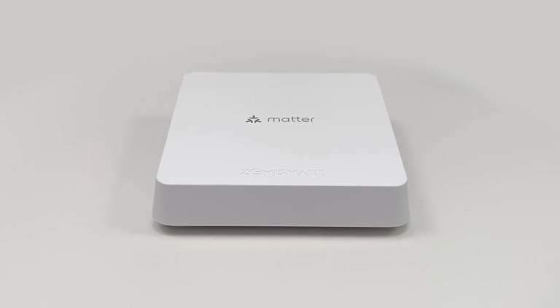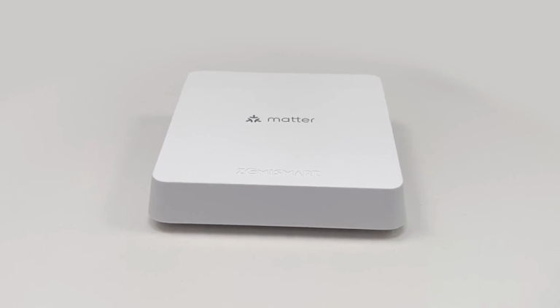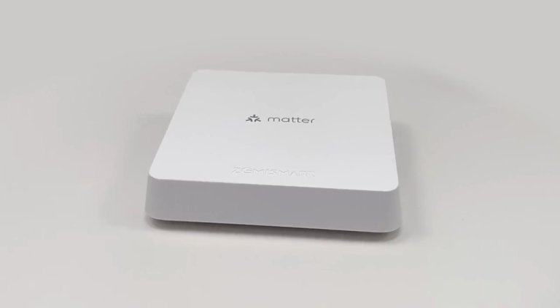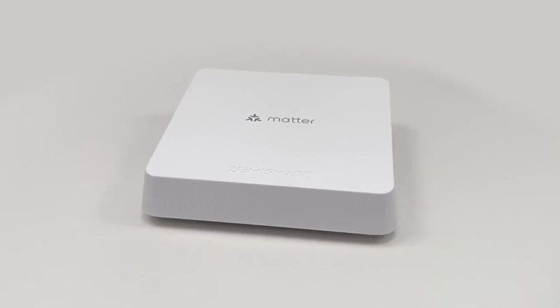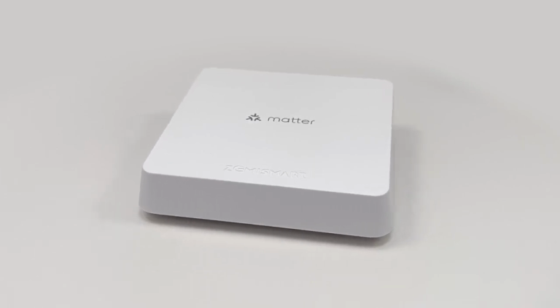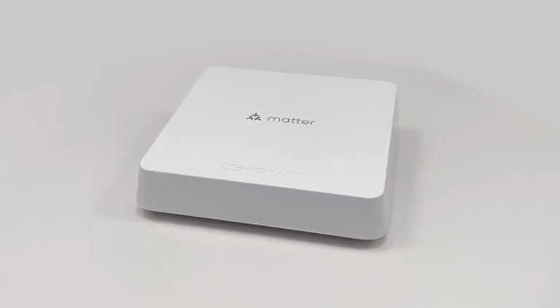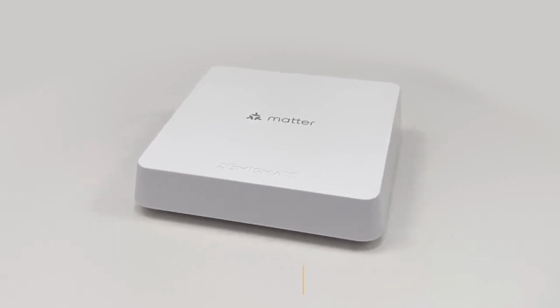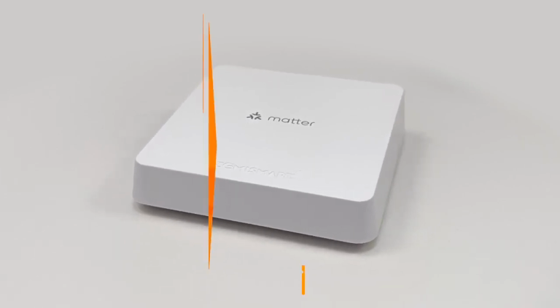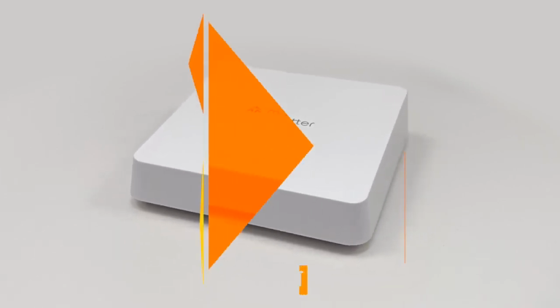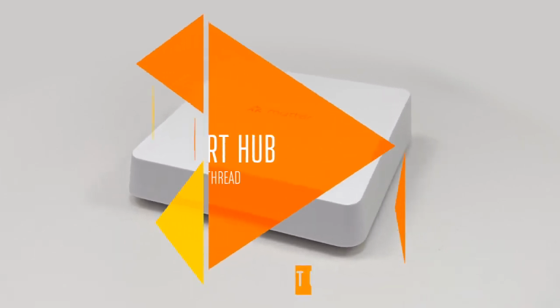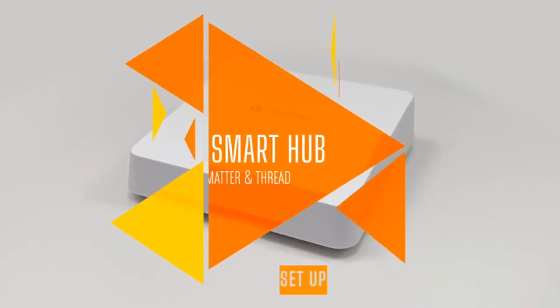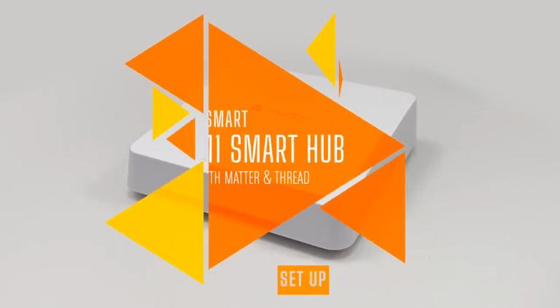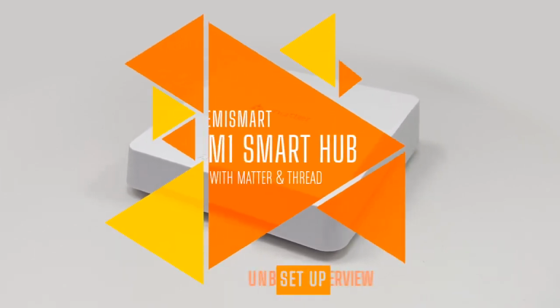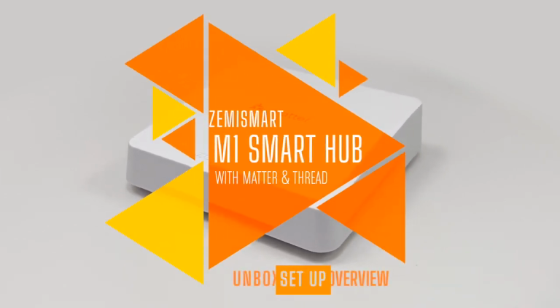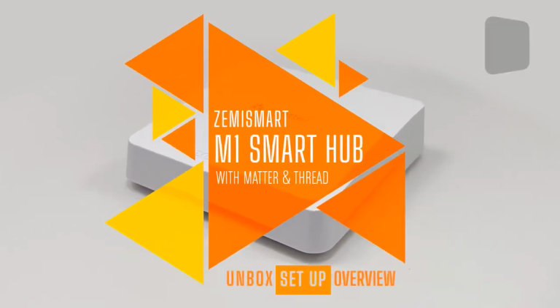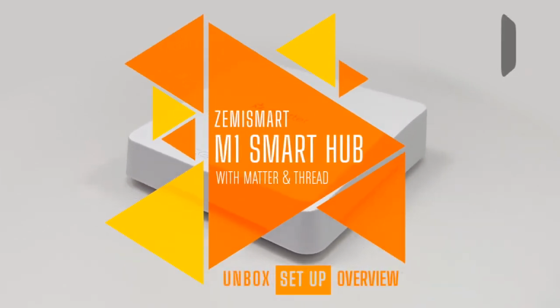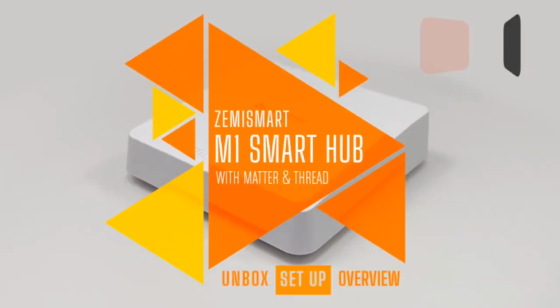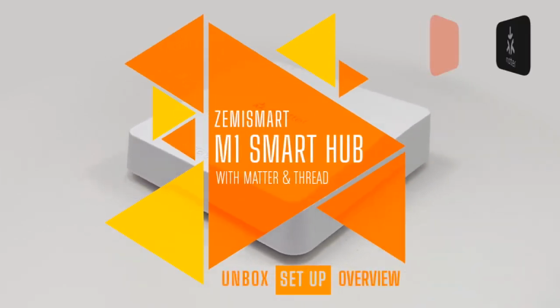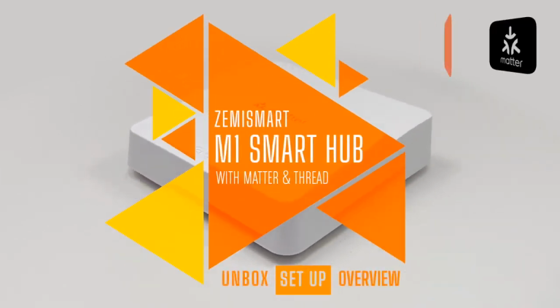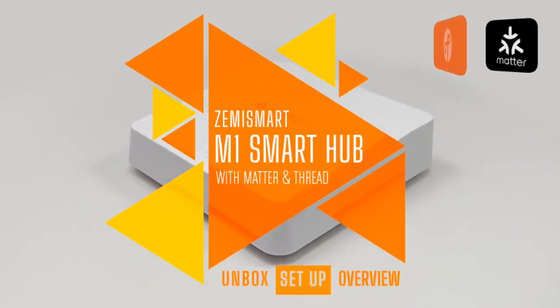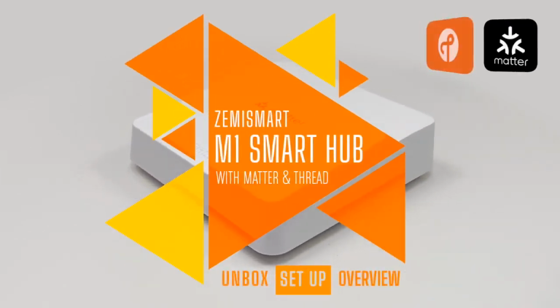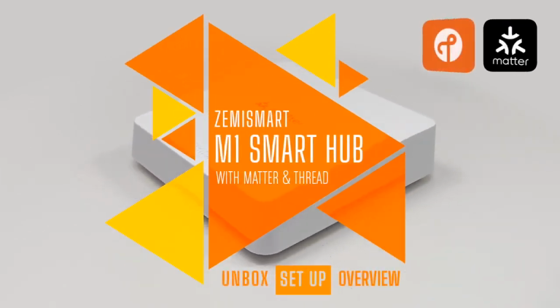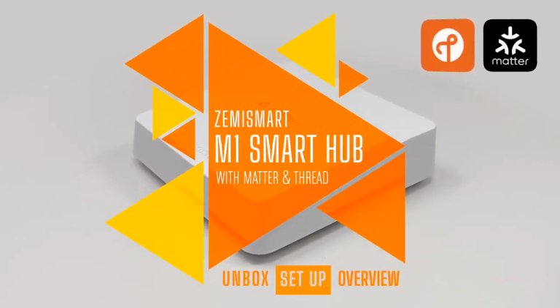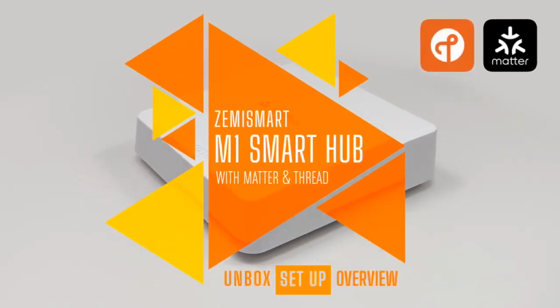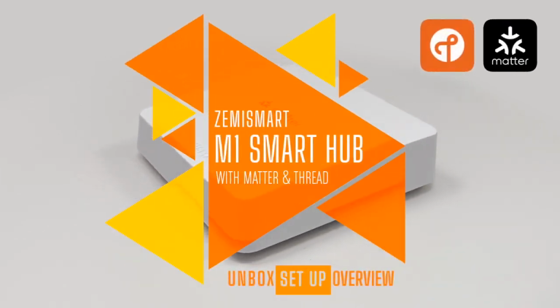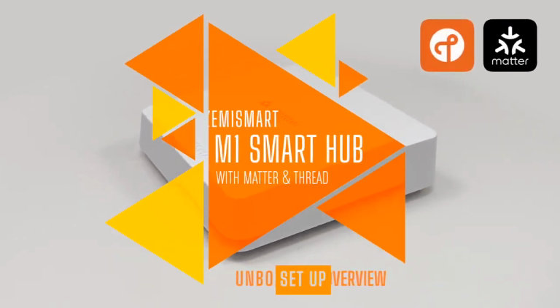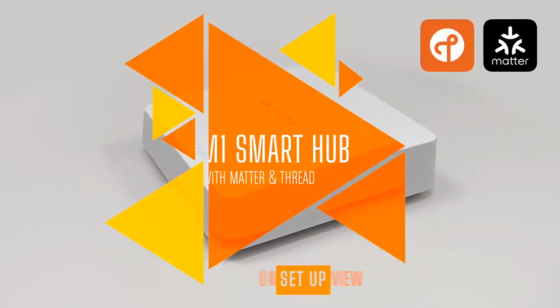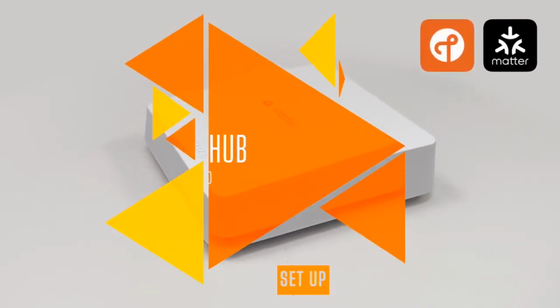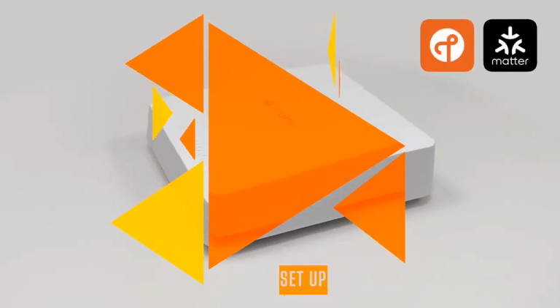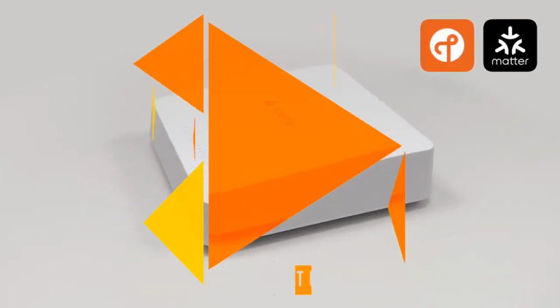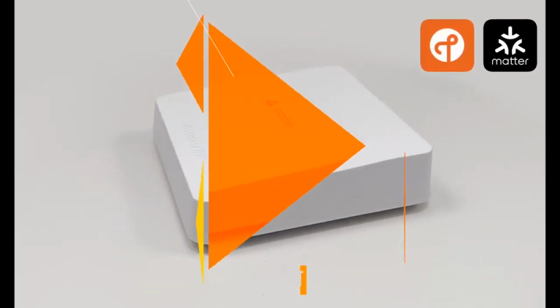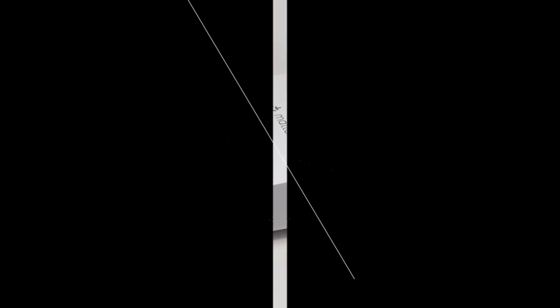This week on HomeKit News: the Zemismart M1 Hub with Matter and Thread.